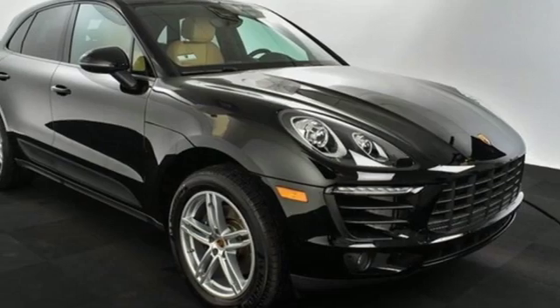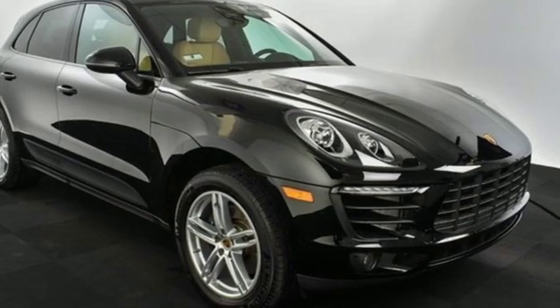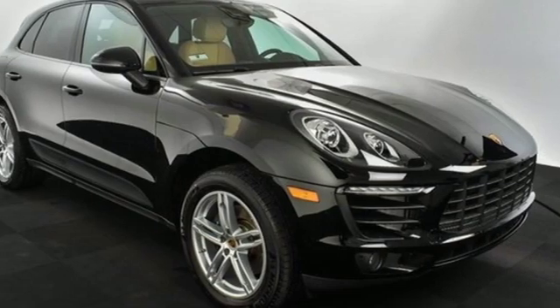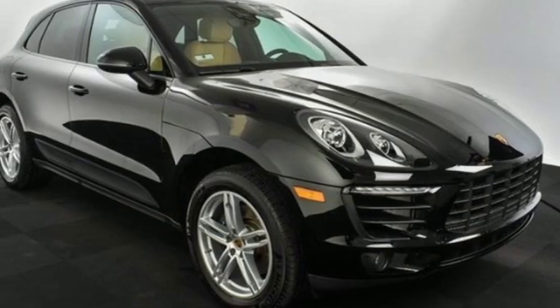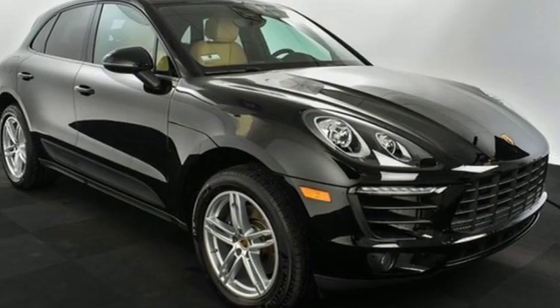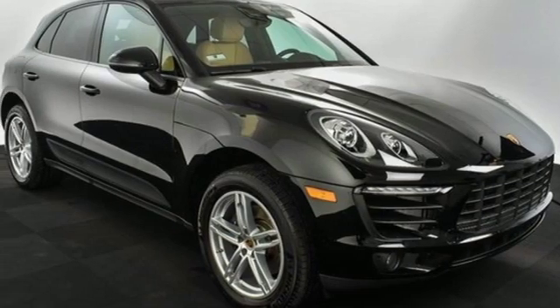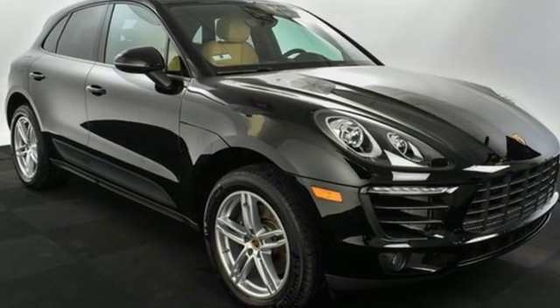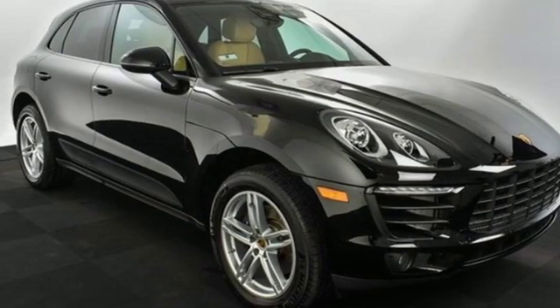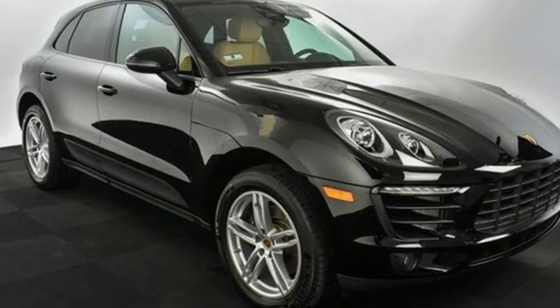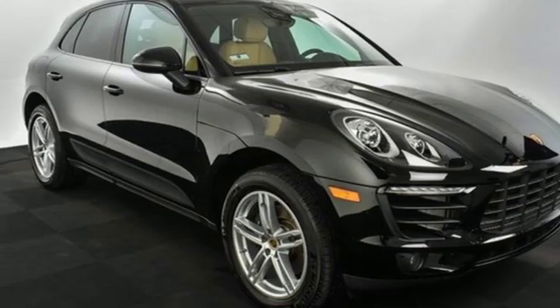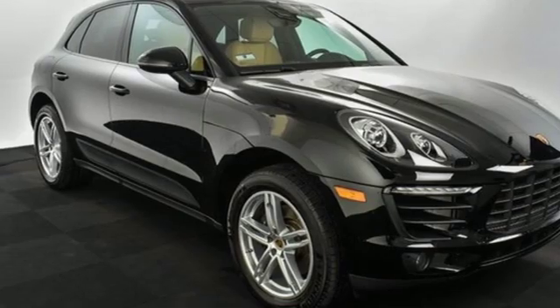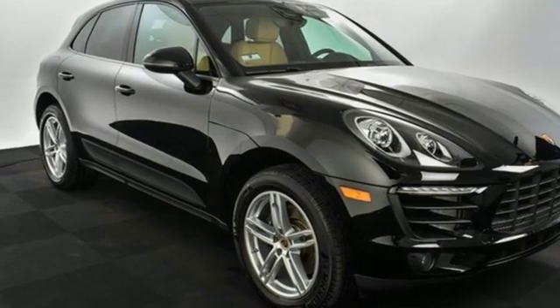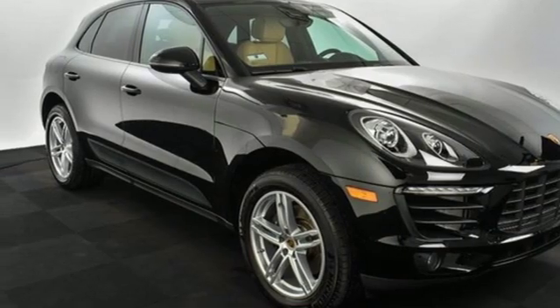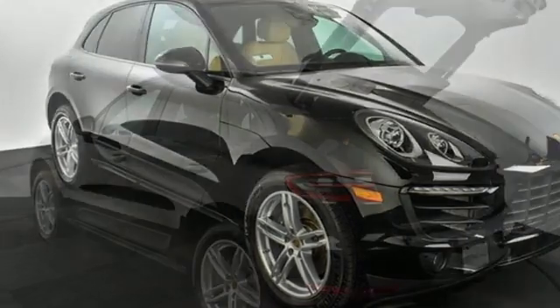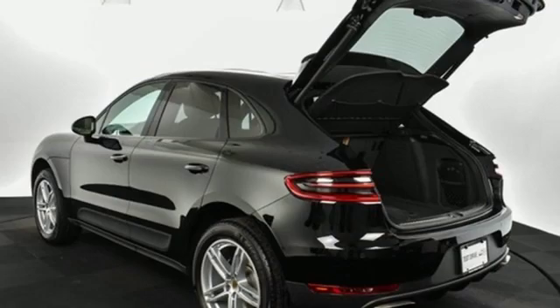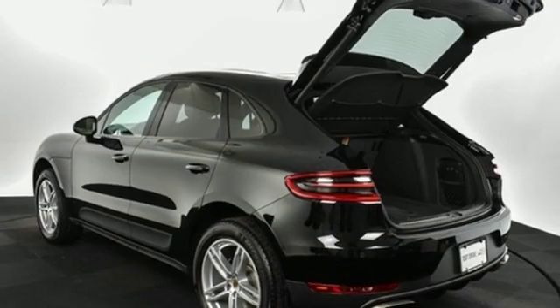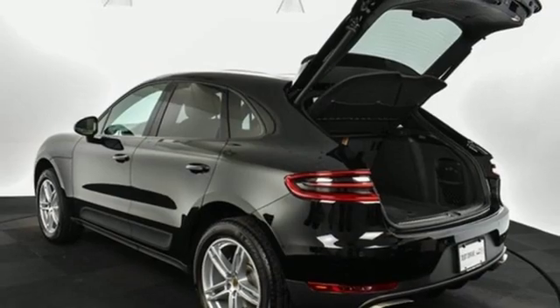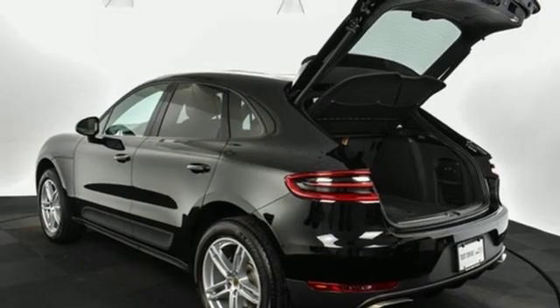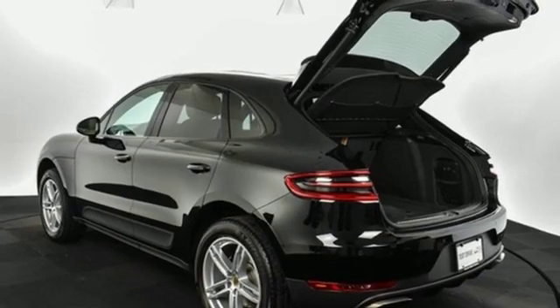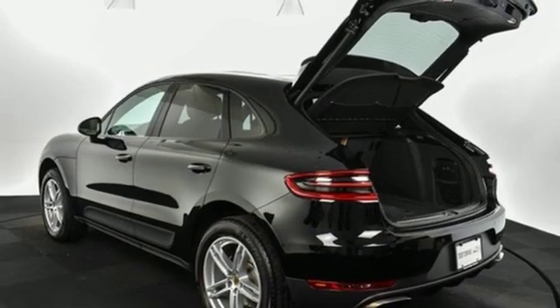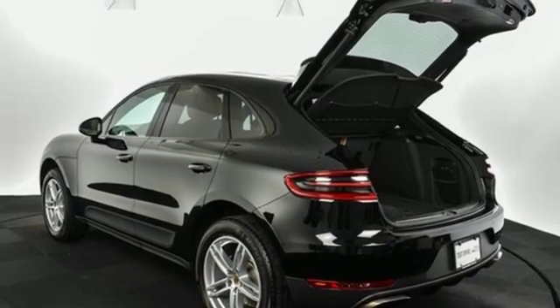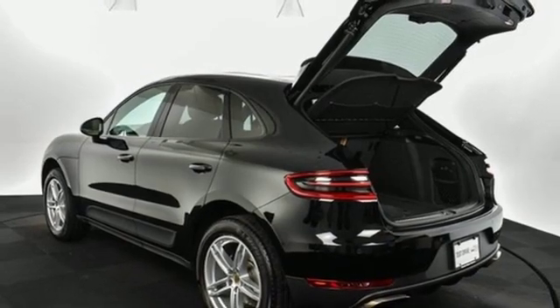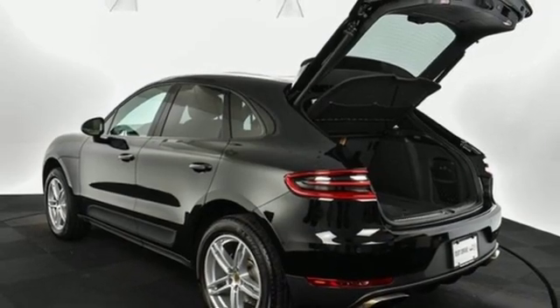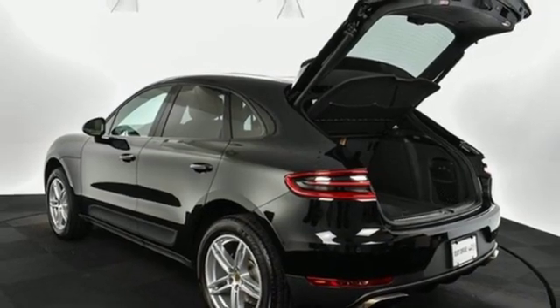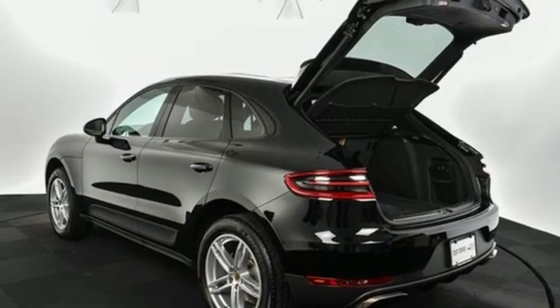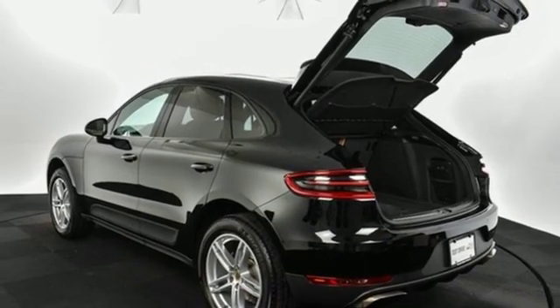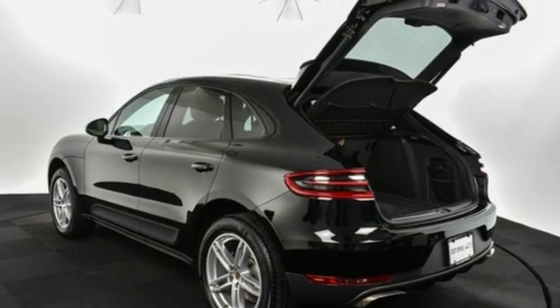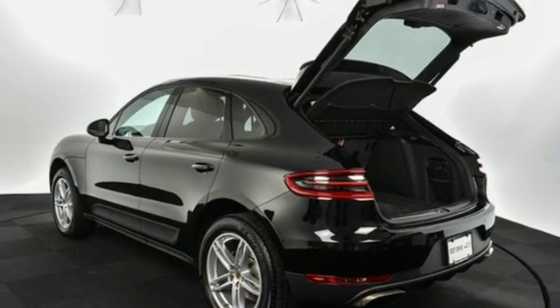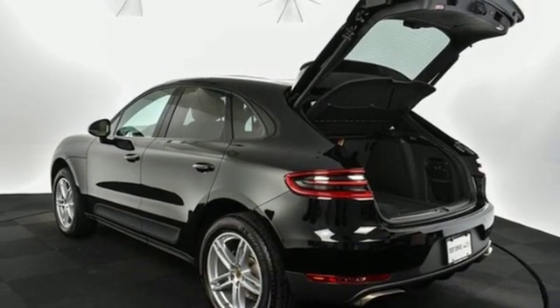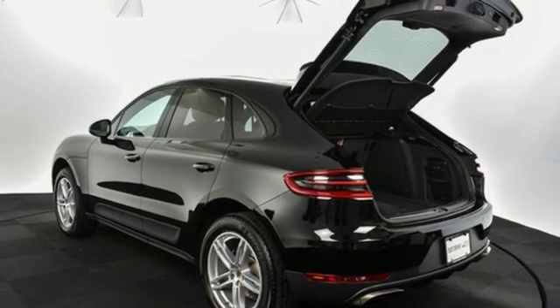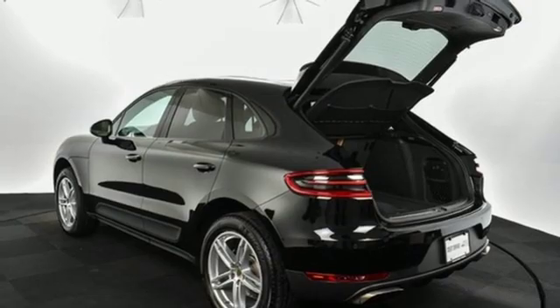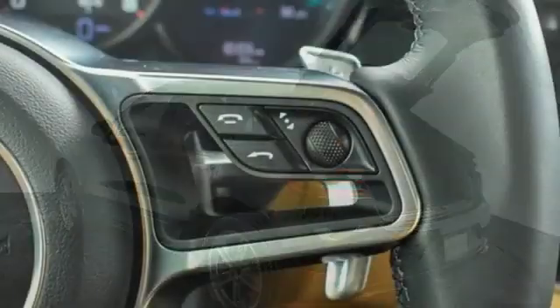Power folding driver and passenger side exterior mirror, manual tilting steering column, and power heated mirrors.